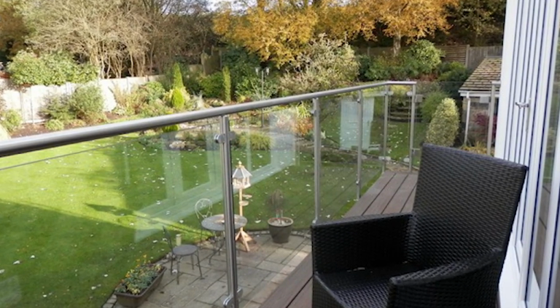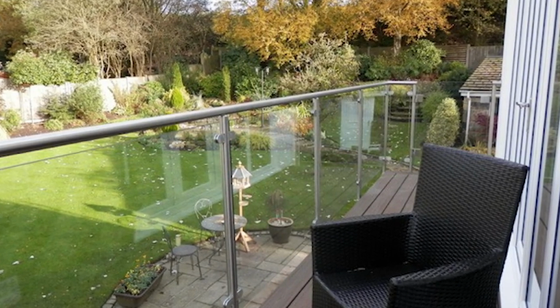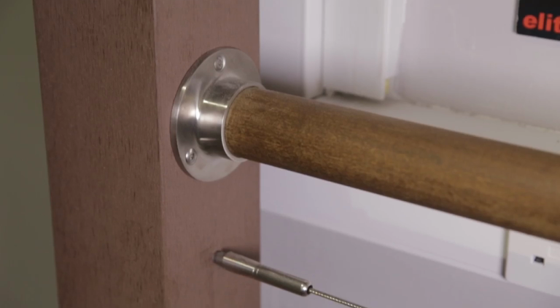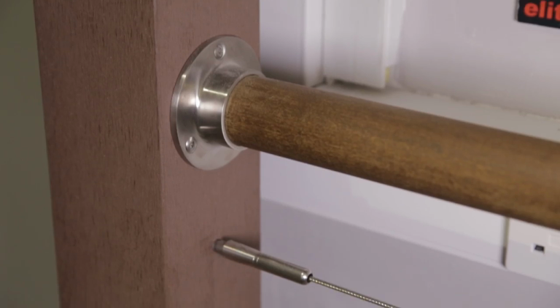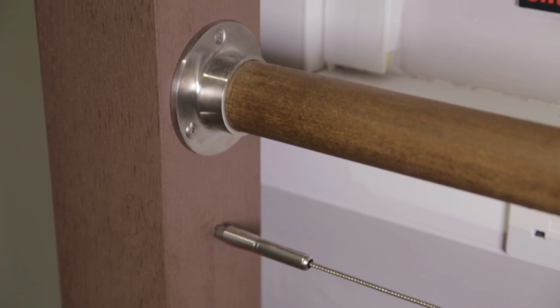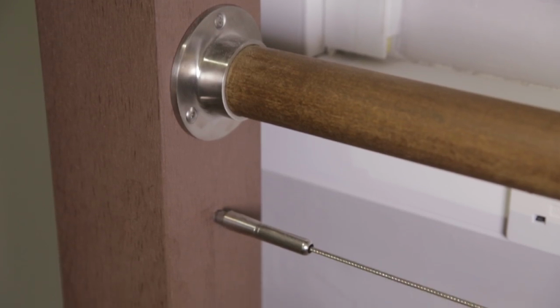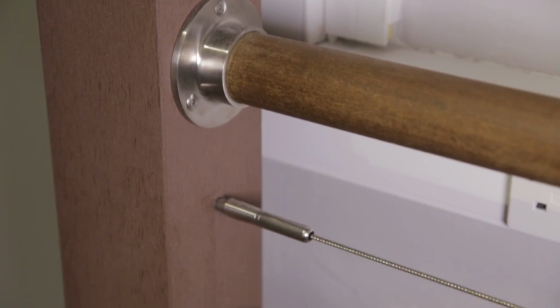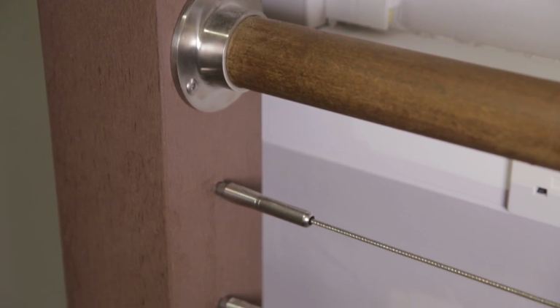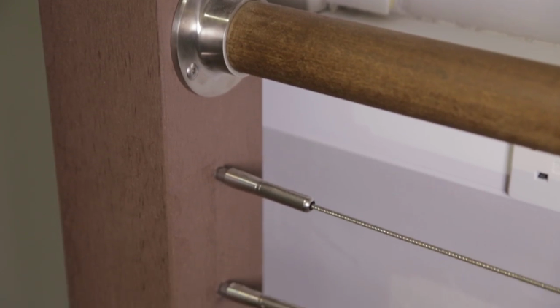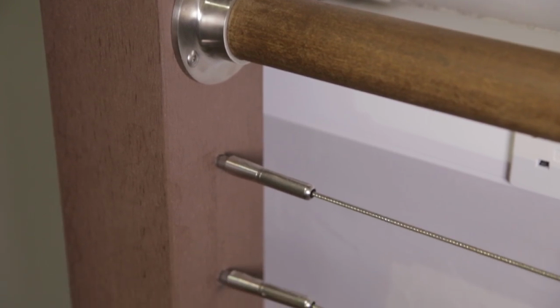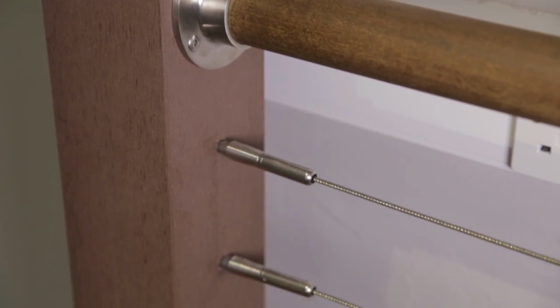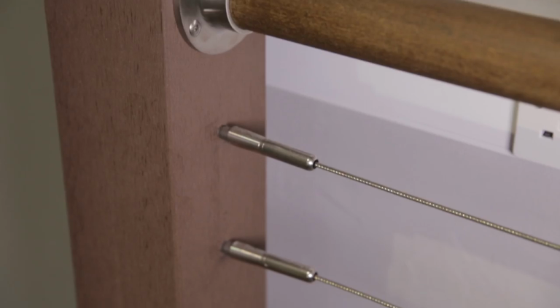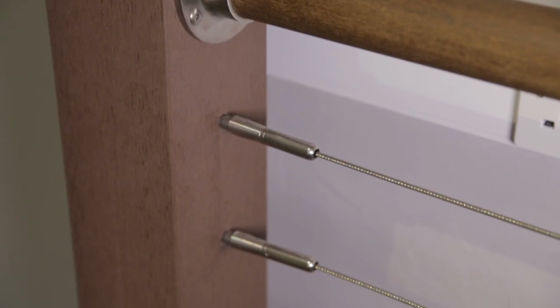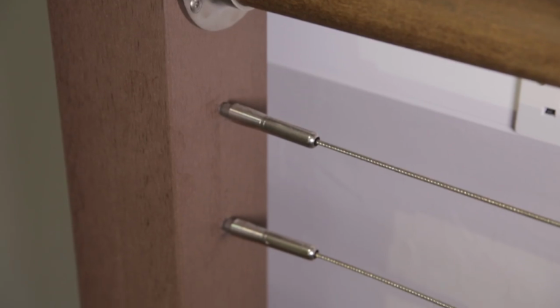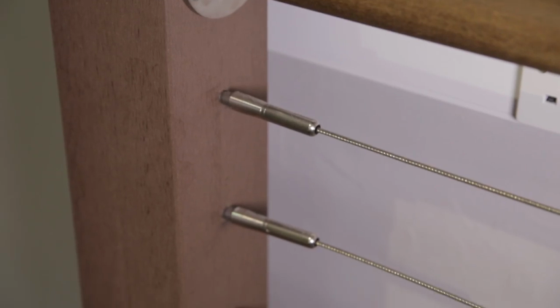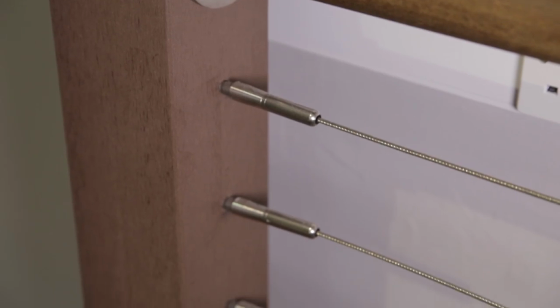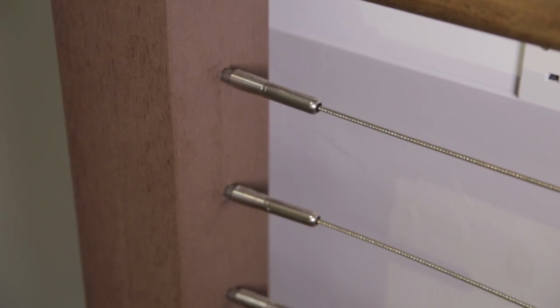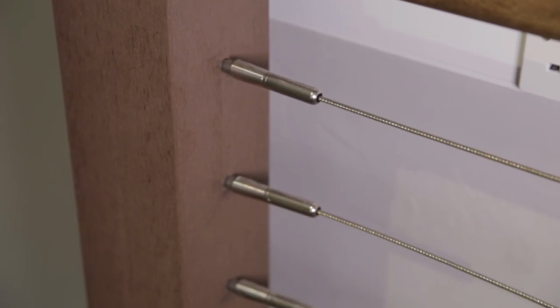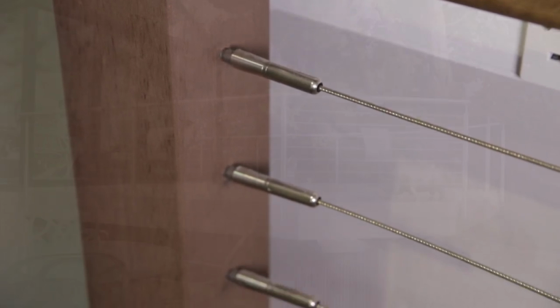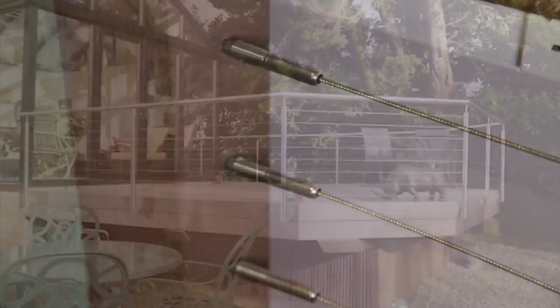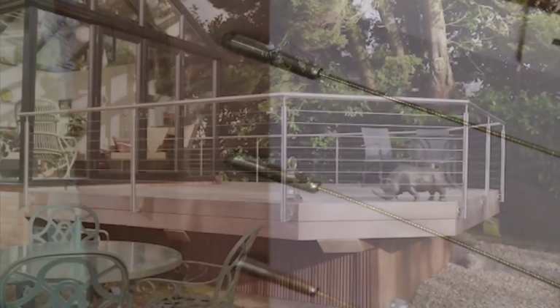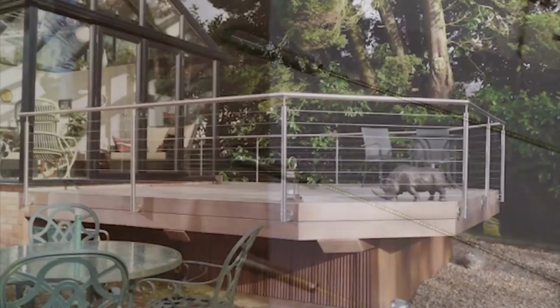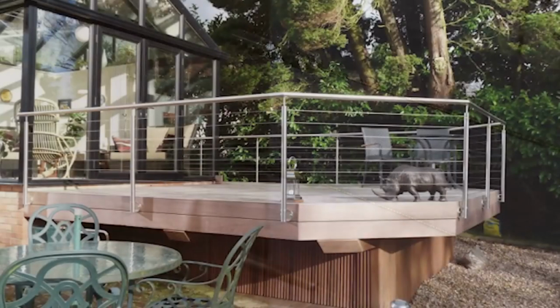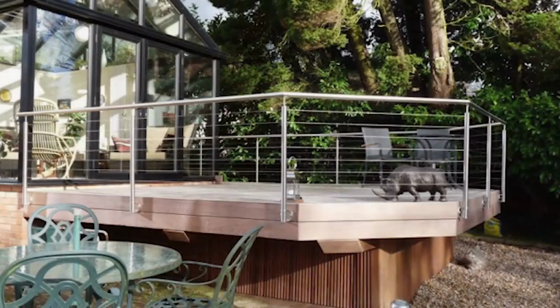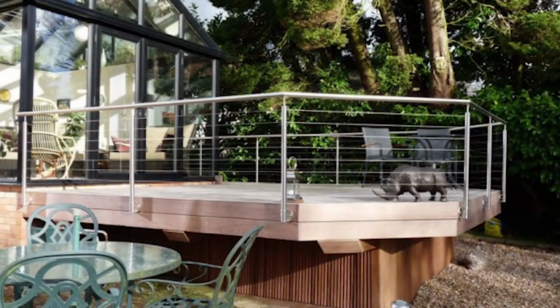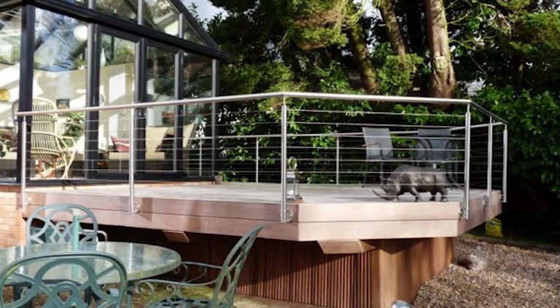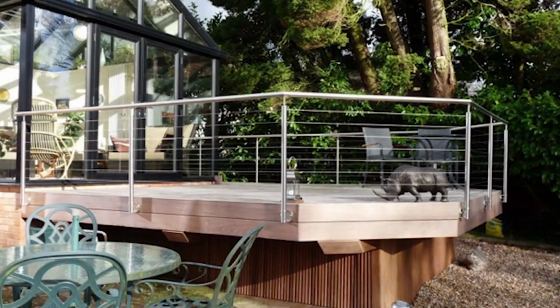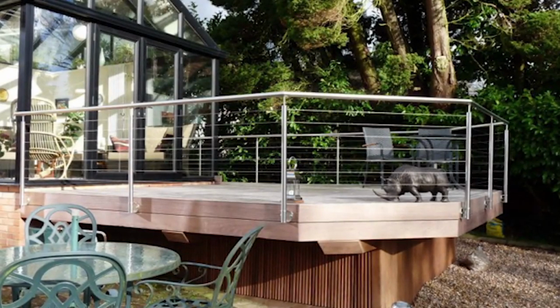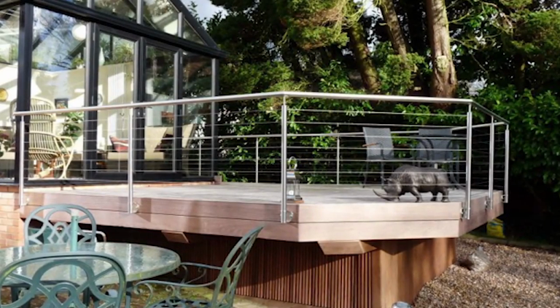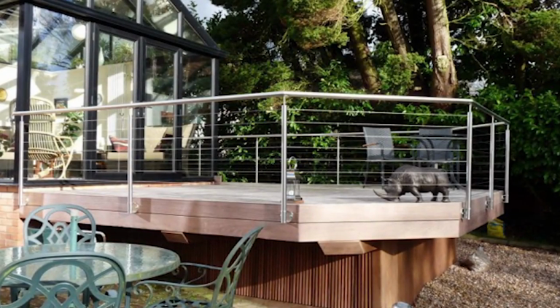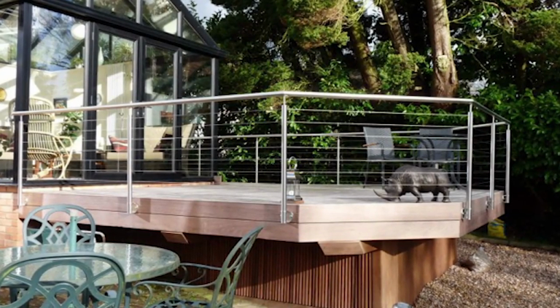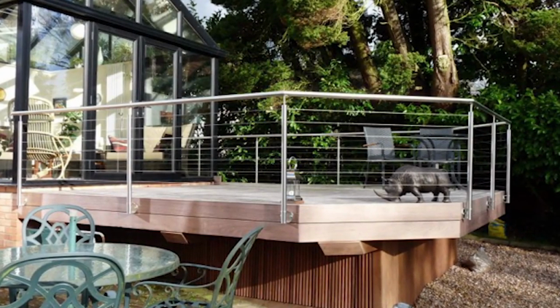An alternative to glass is our cable railing balustrade, ideal for patio and decking areas.